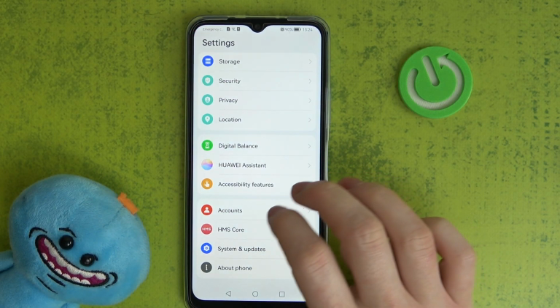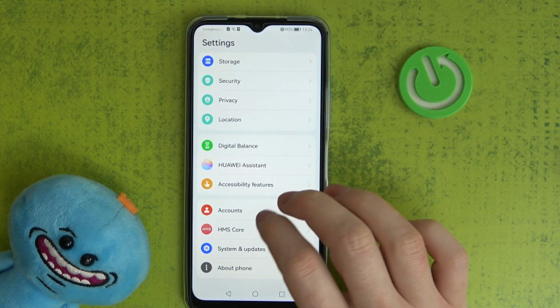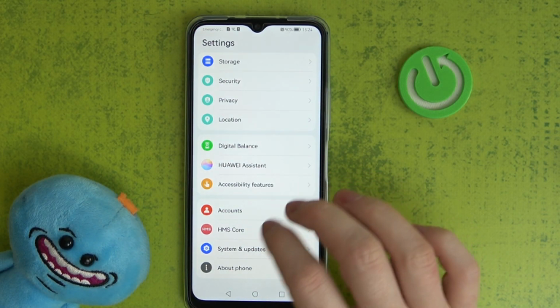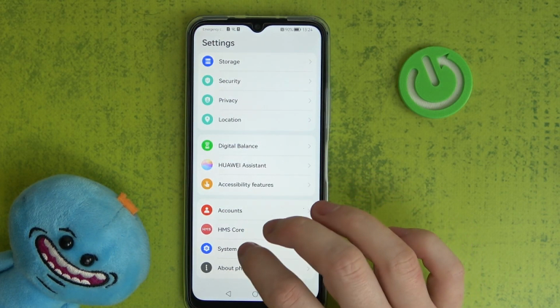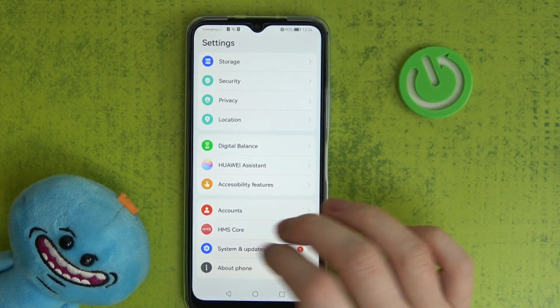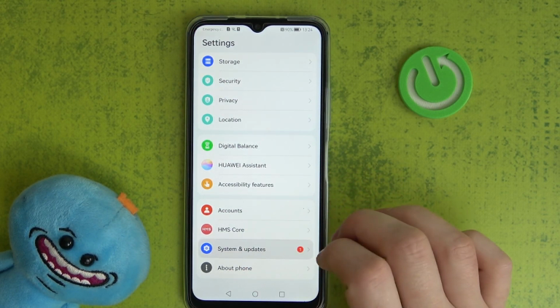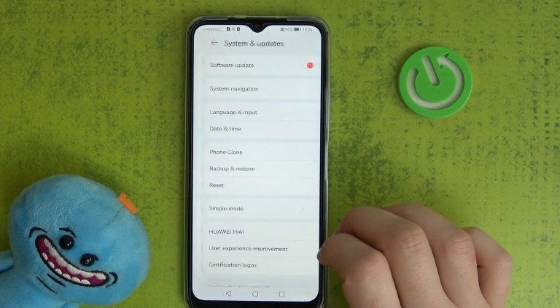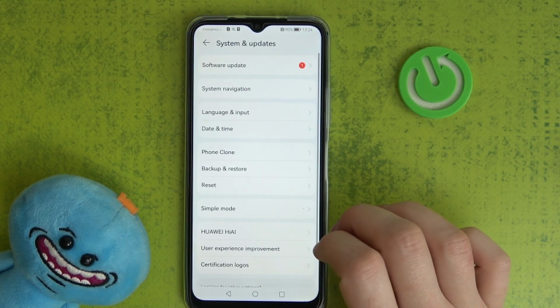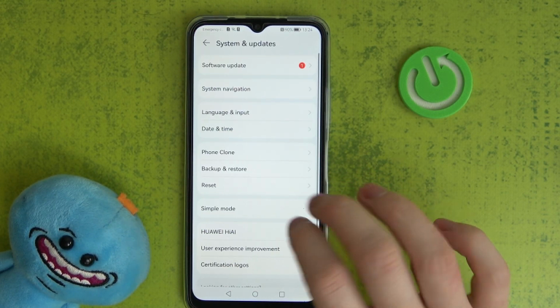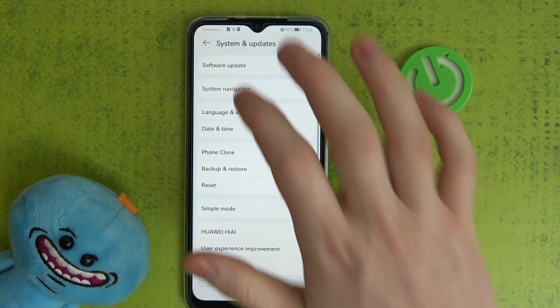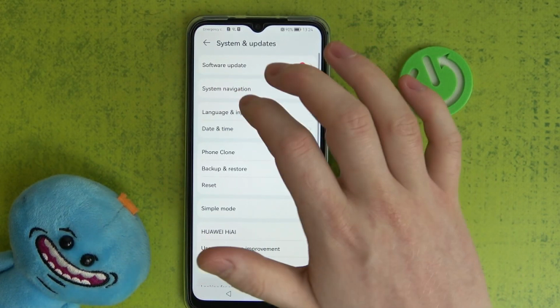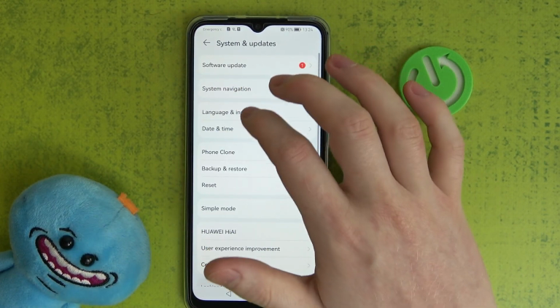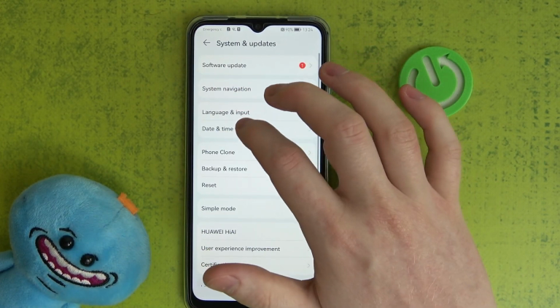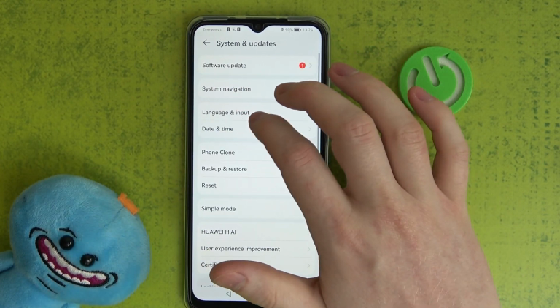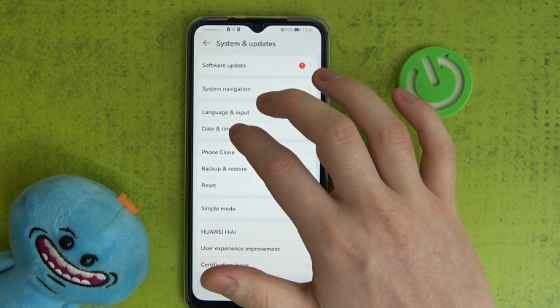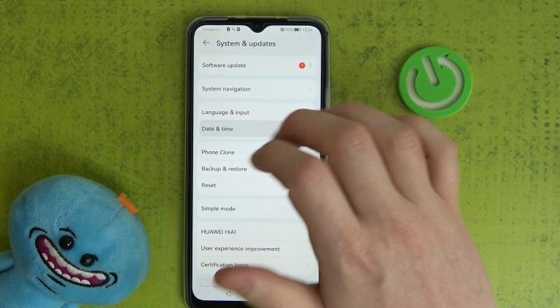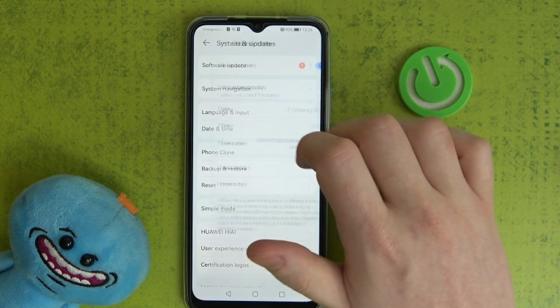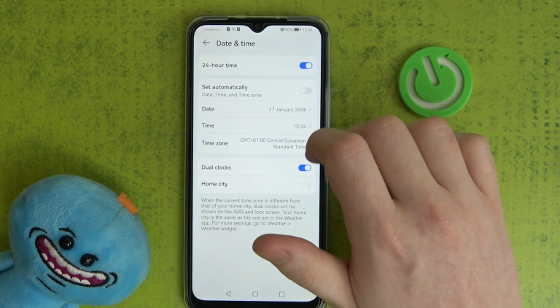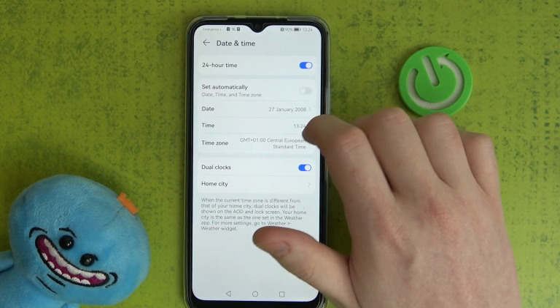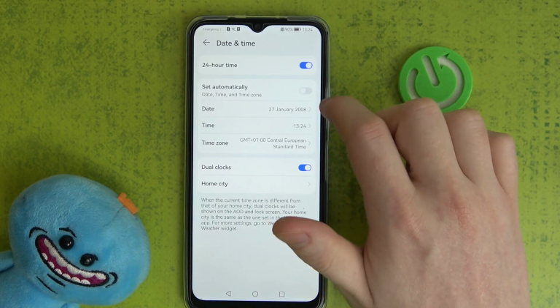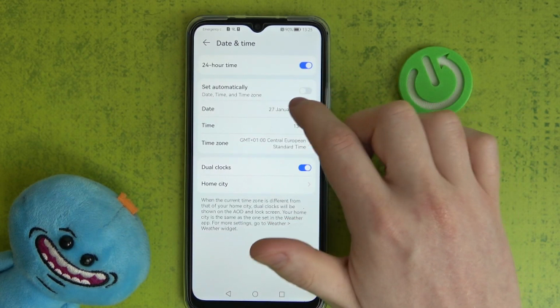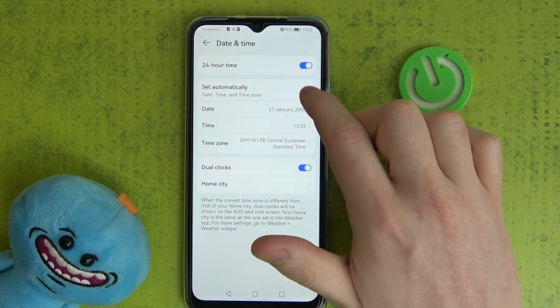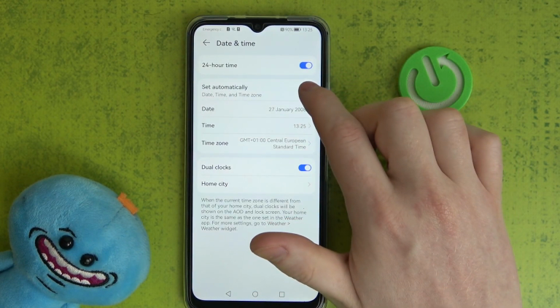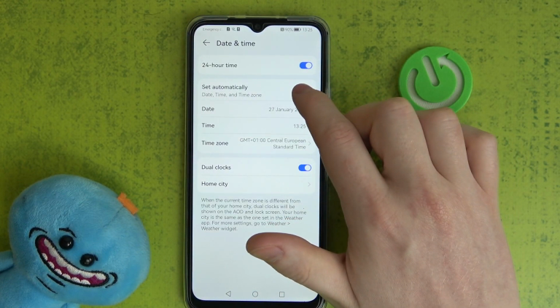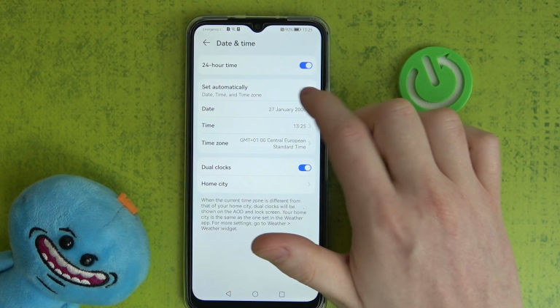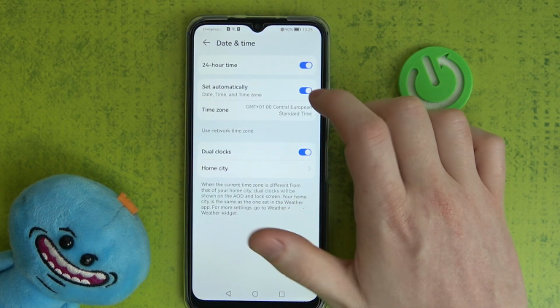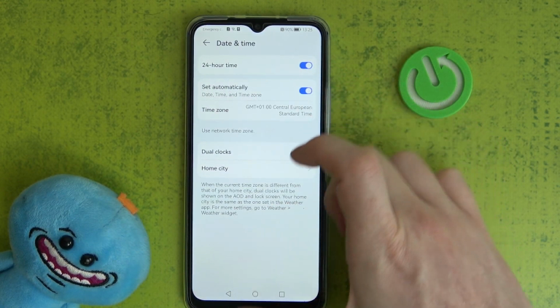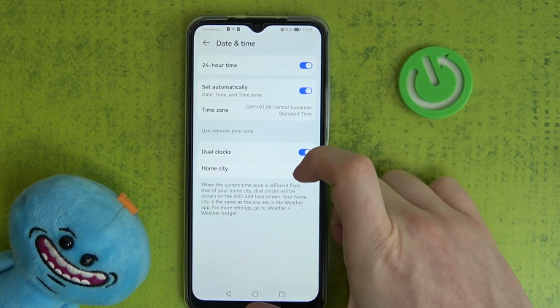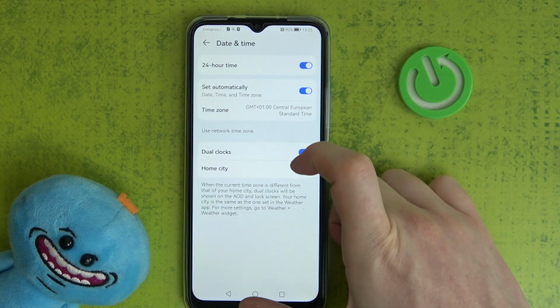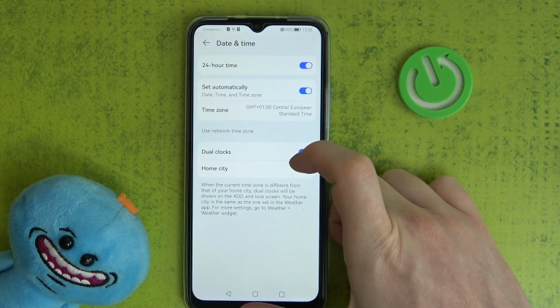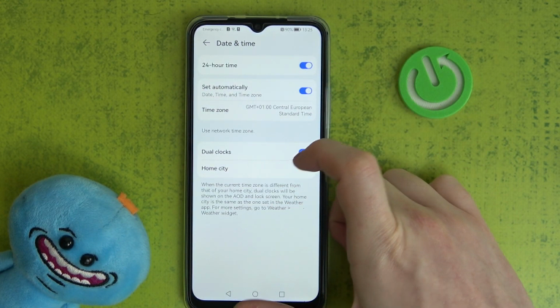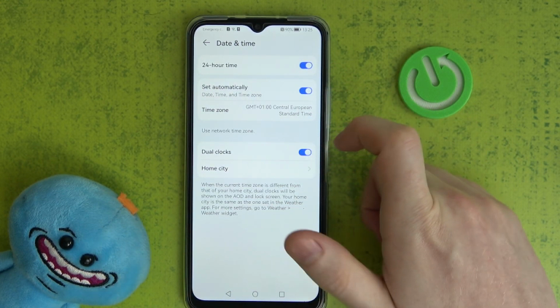Go to System and Updates, find Date and Time, and enable the option to set time automatically.